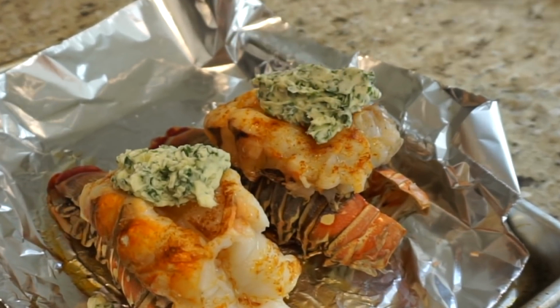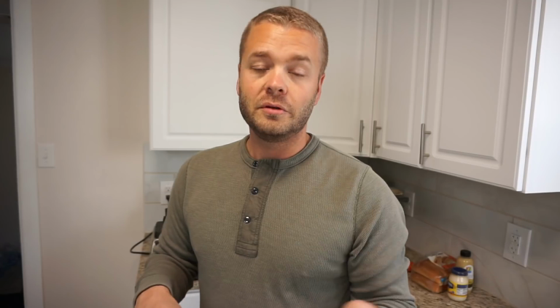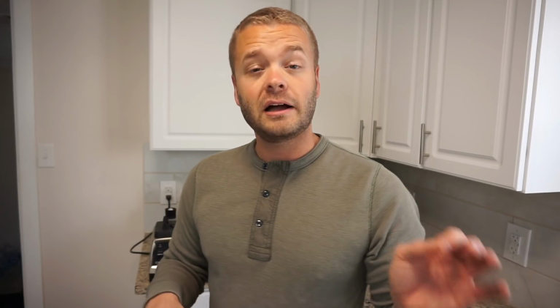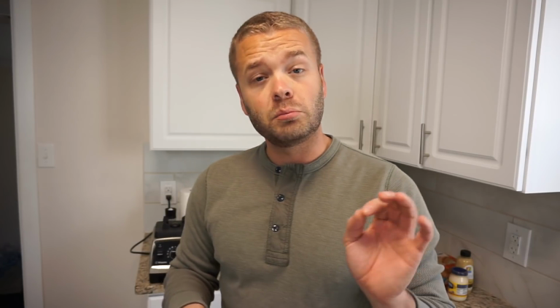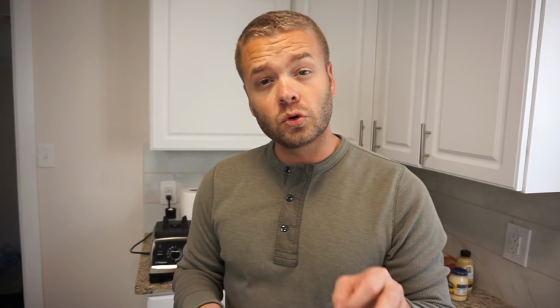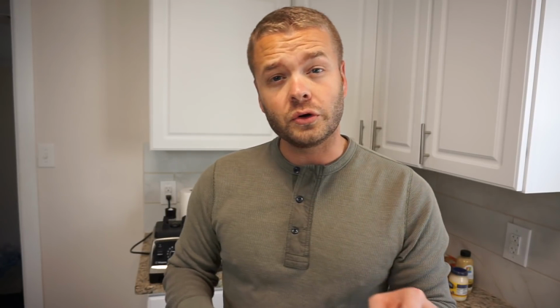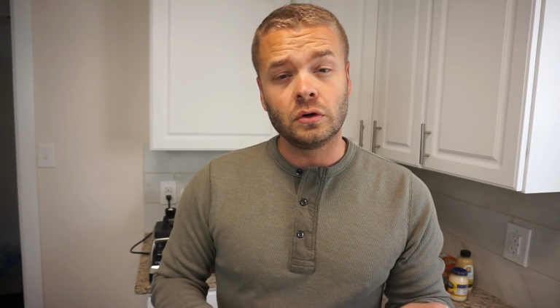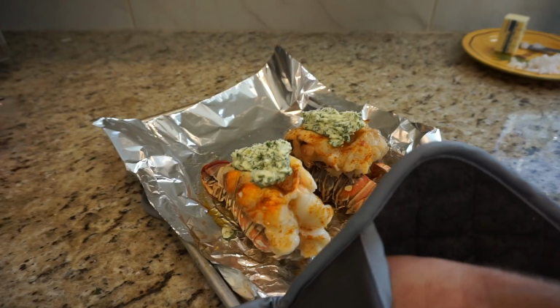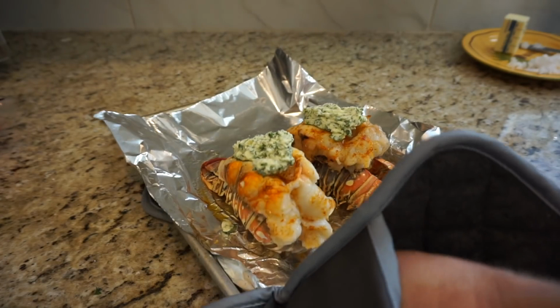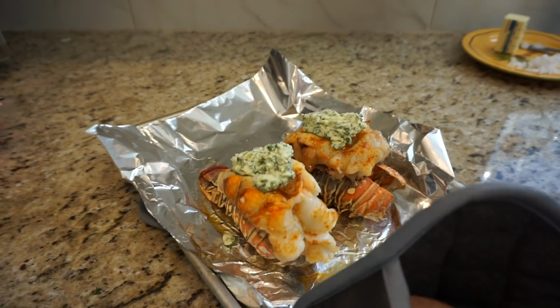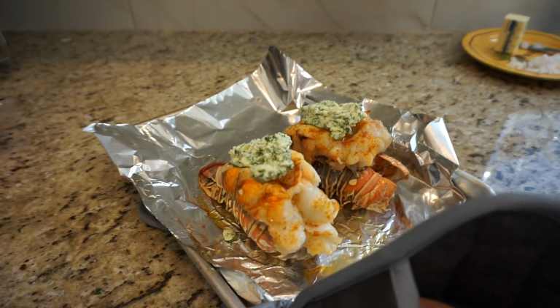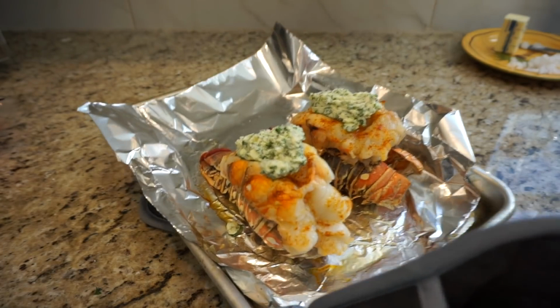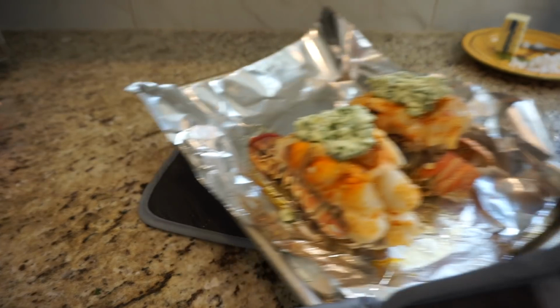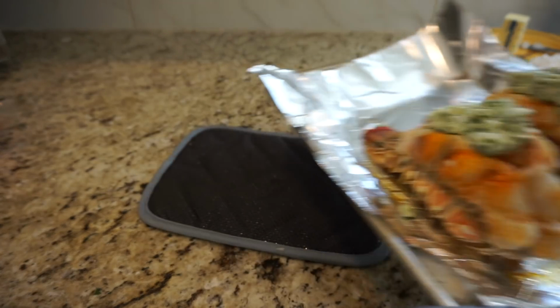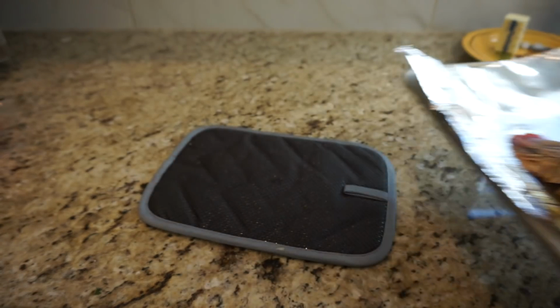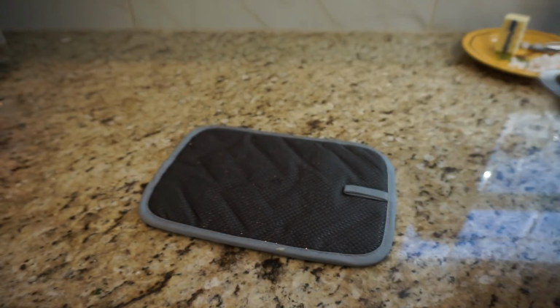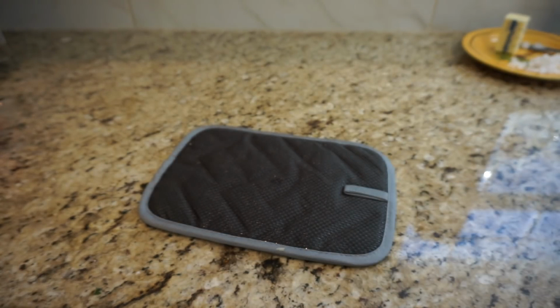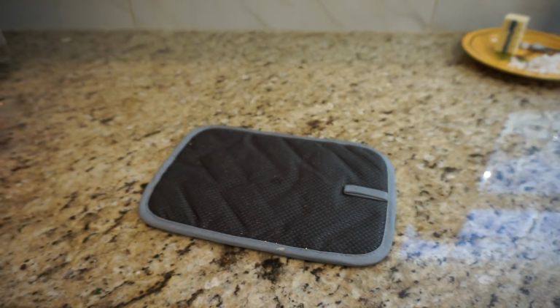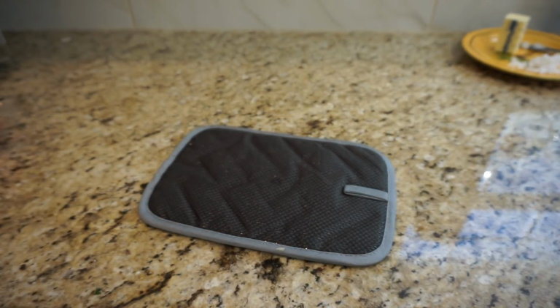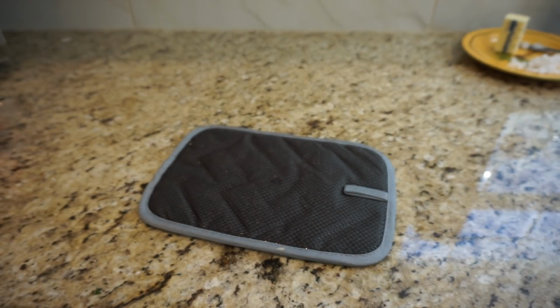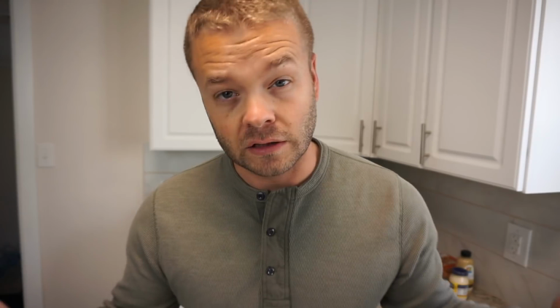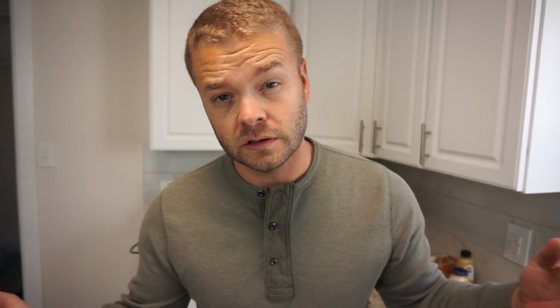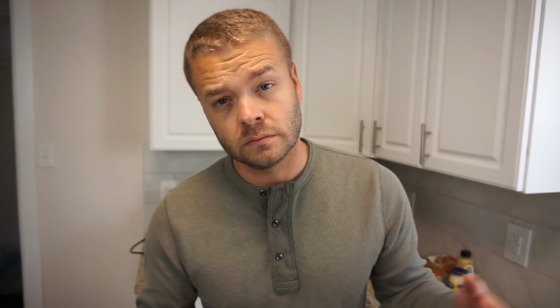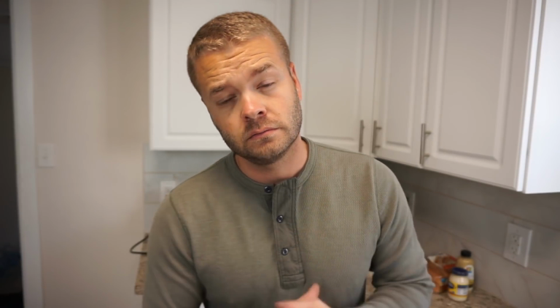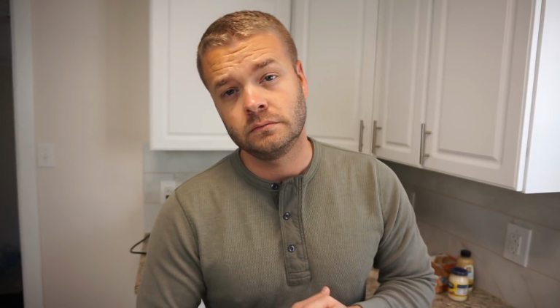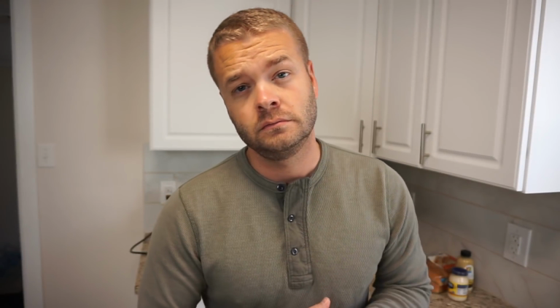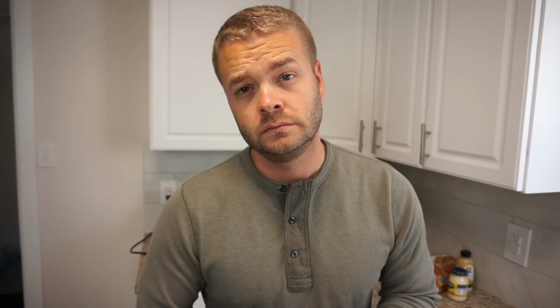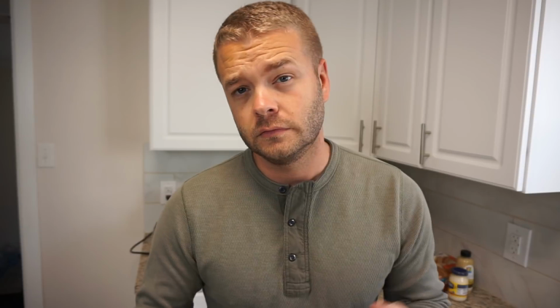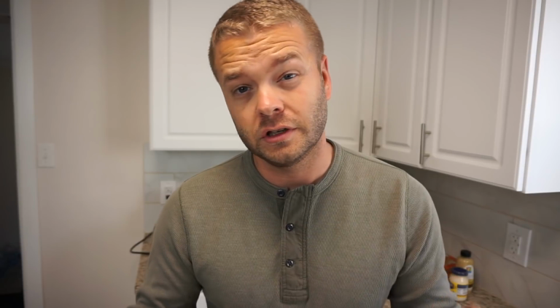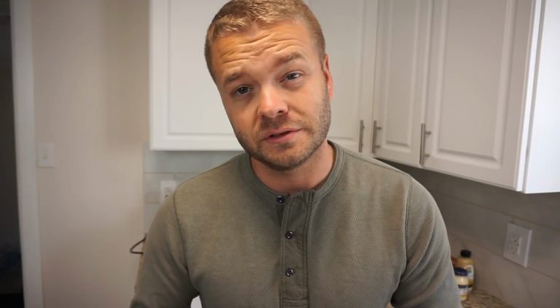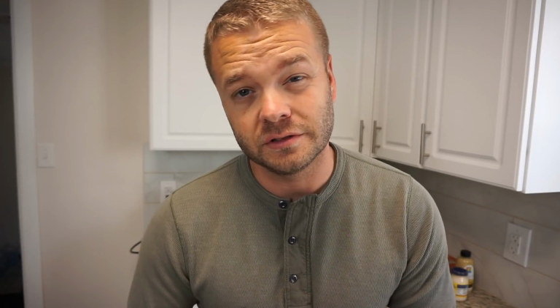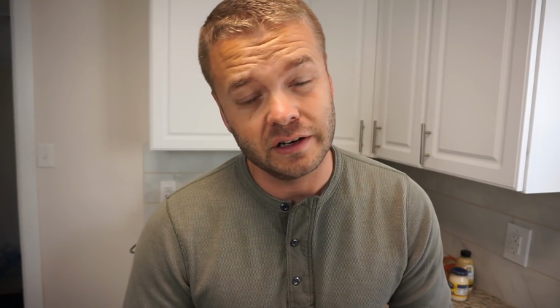Put it back on broil and set it to broil for about three minutes. That's it — your lobster's ready.